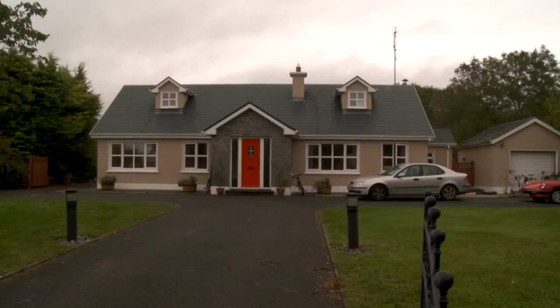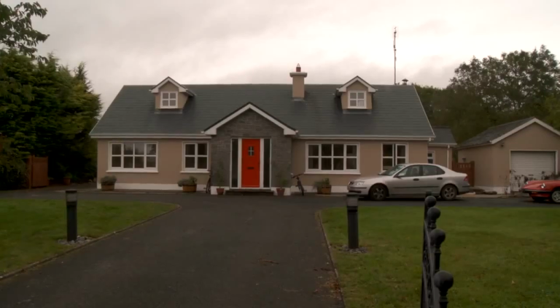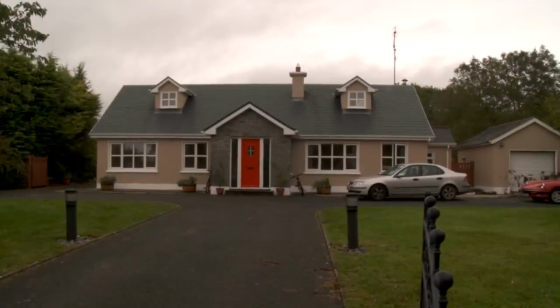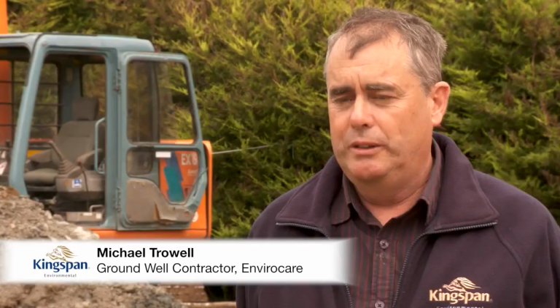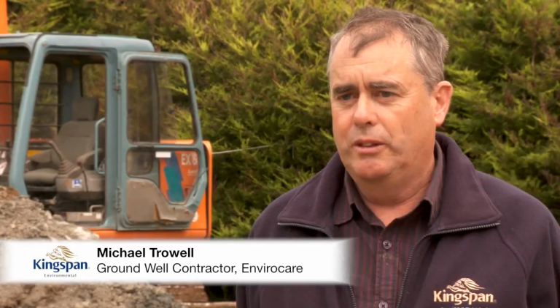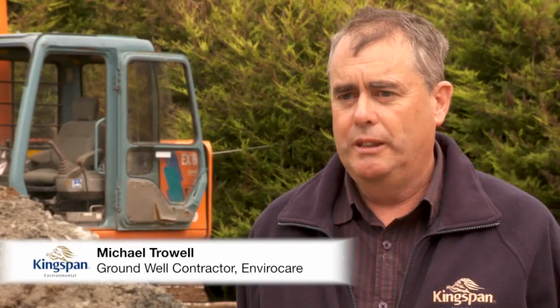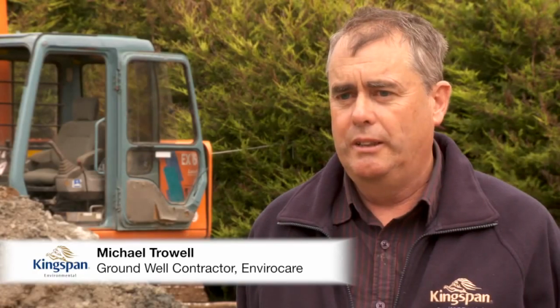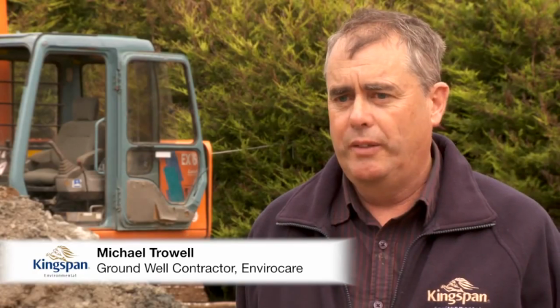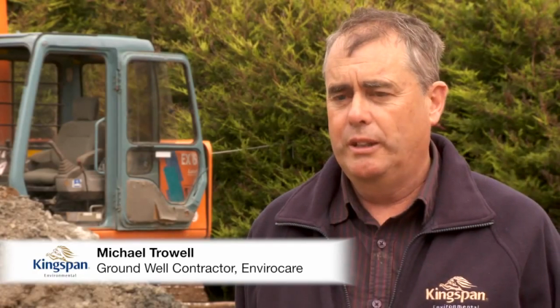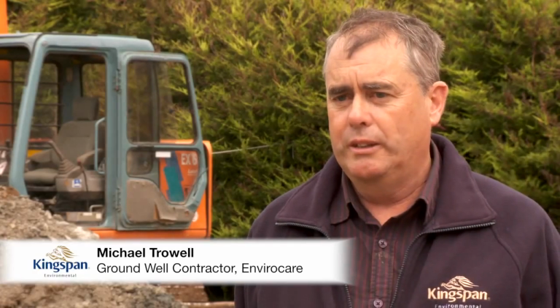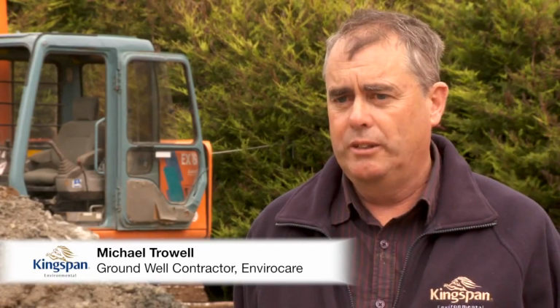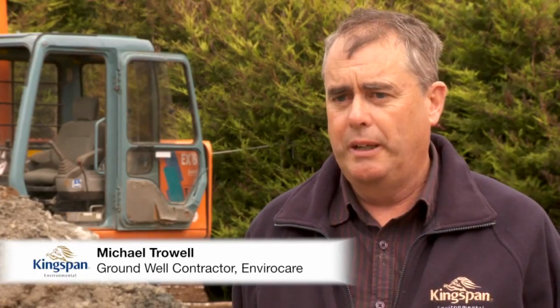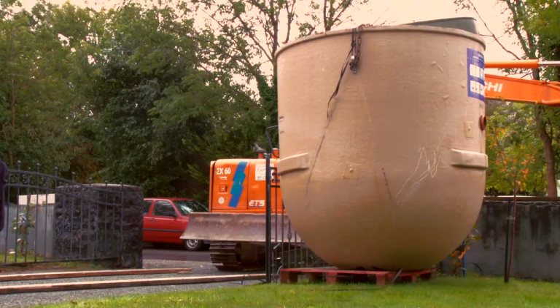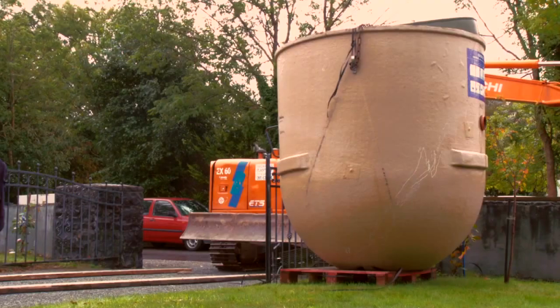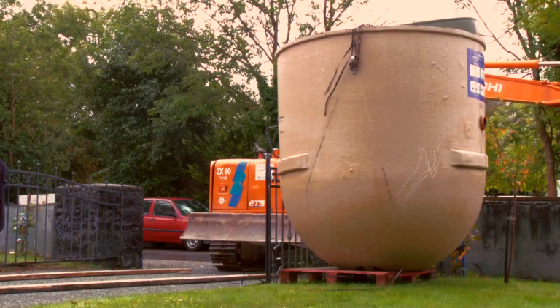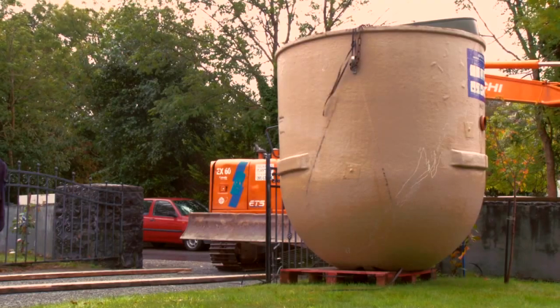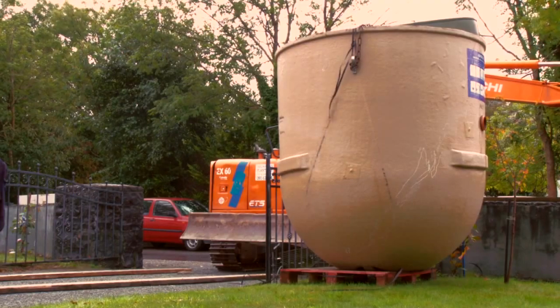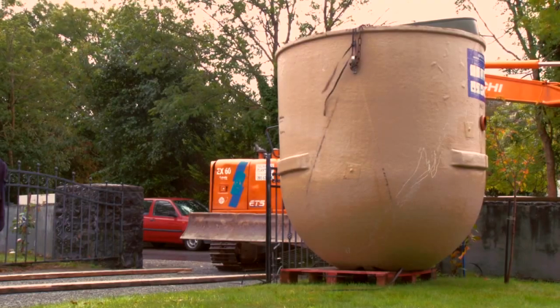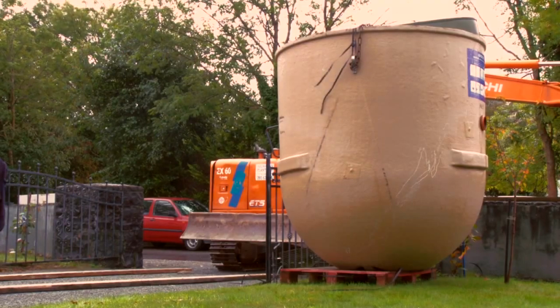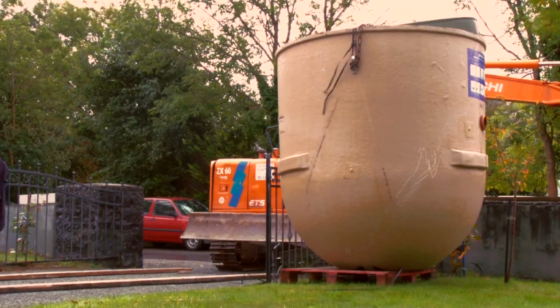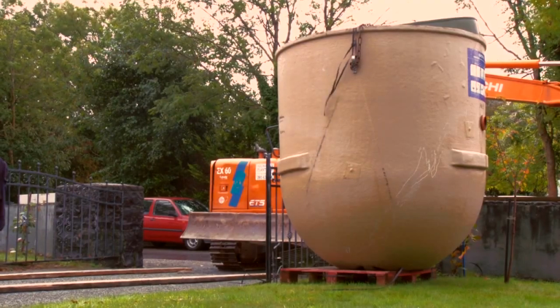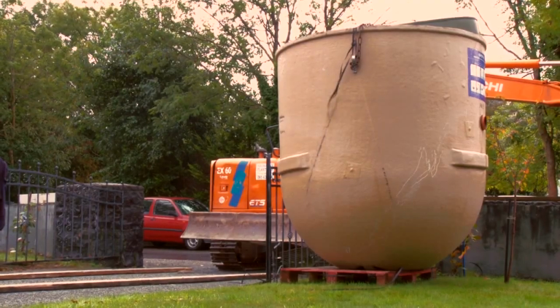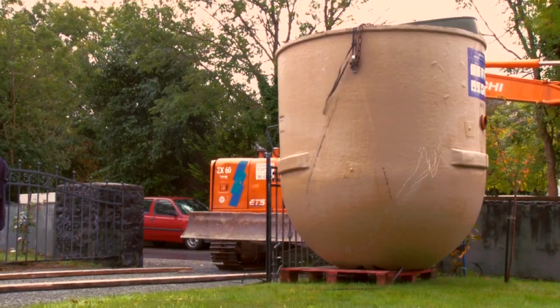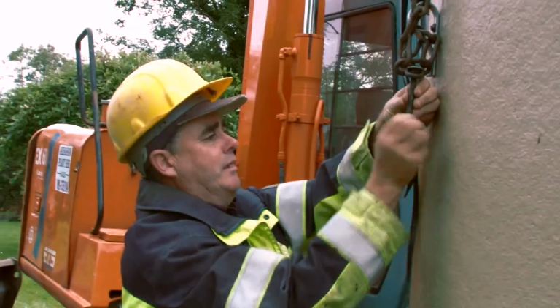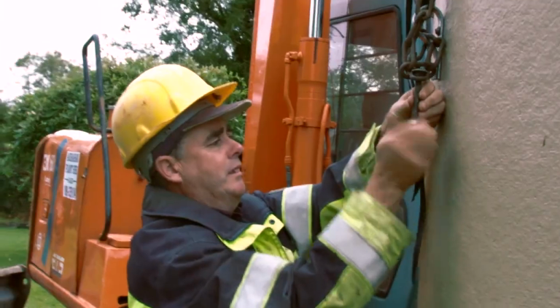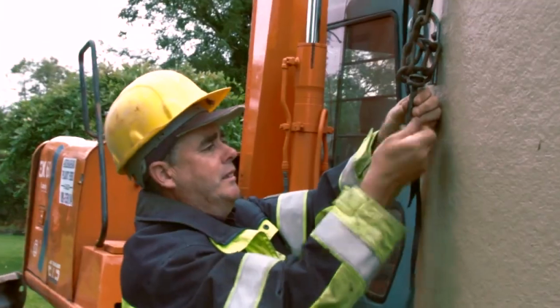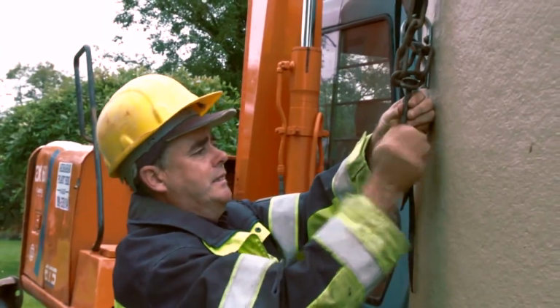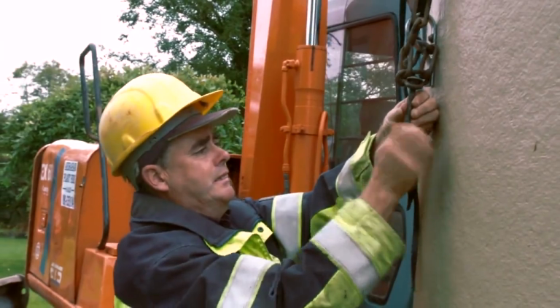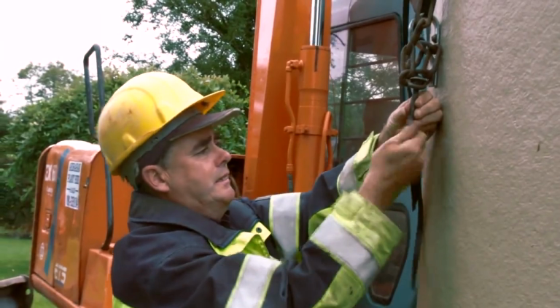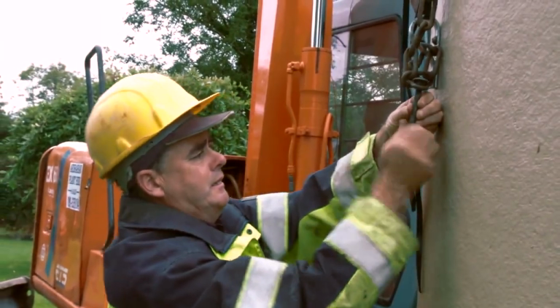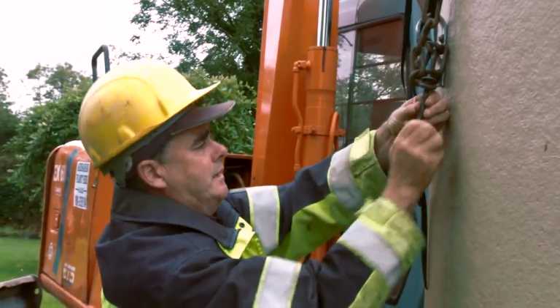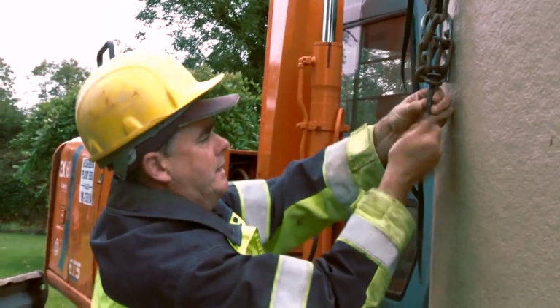Today we're installing an EnviroCare Kingspan P6 sewerage treatment plant in Brian O'Hare's house in Crawford County, Galway.